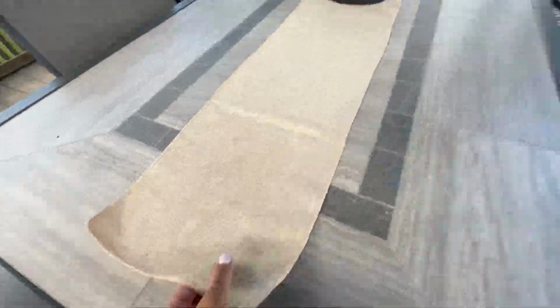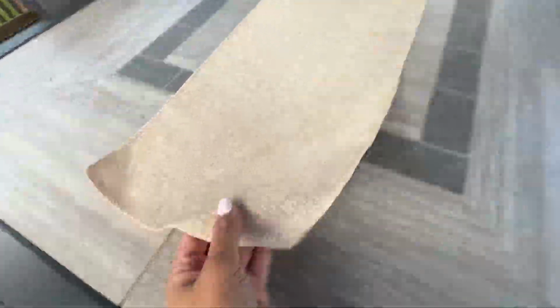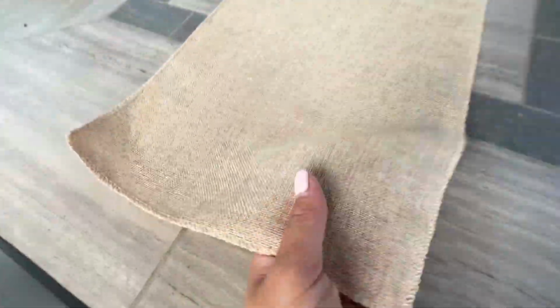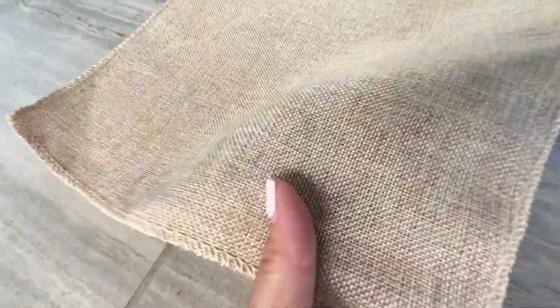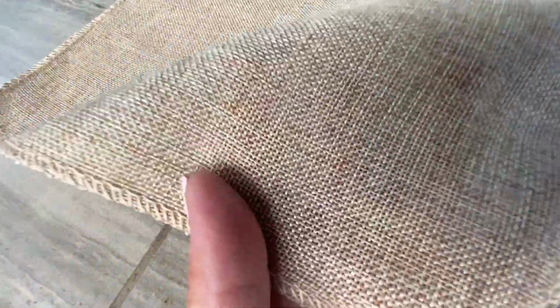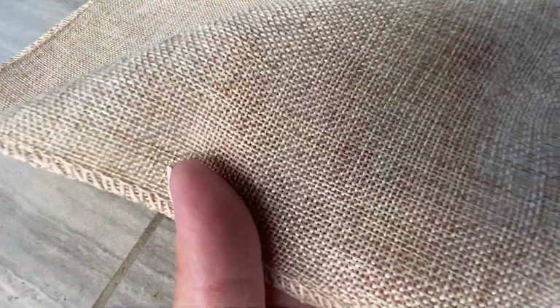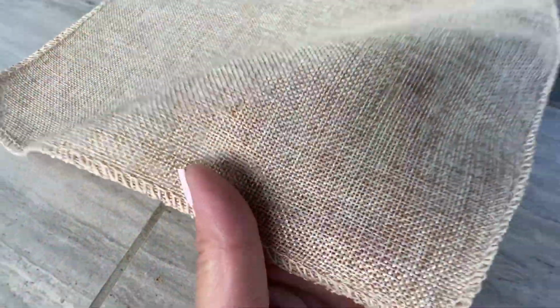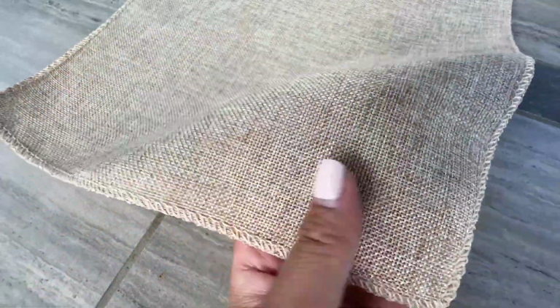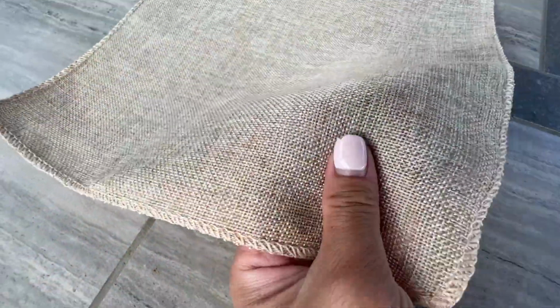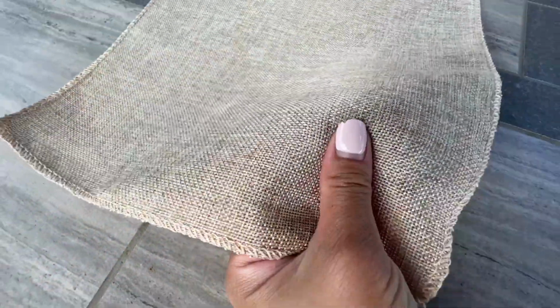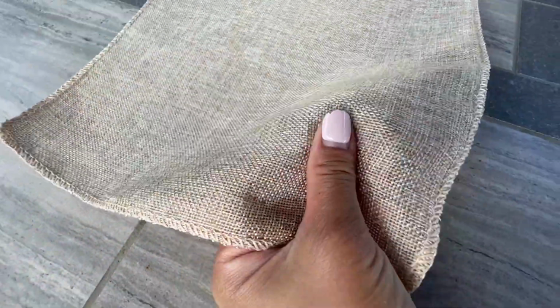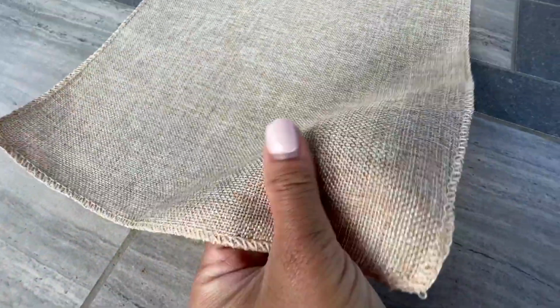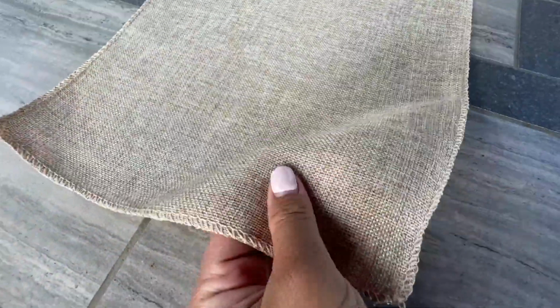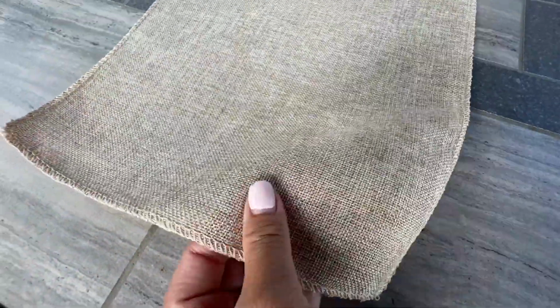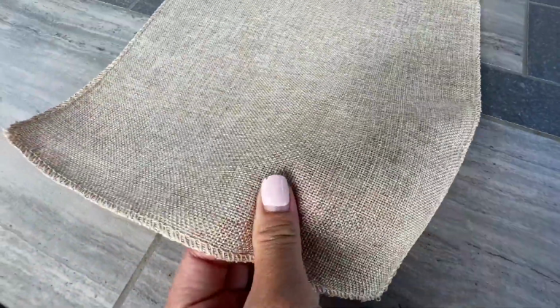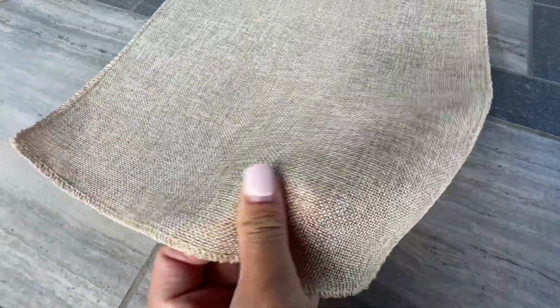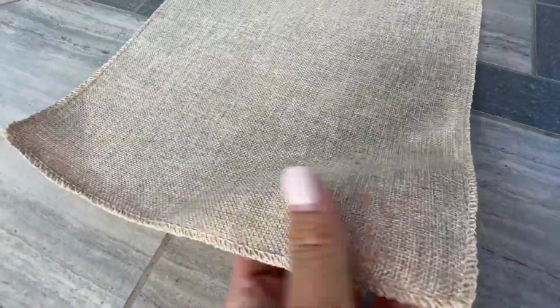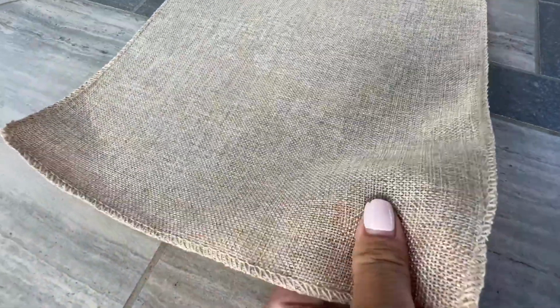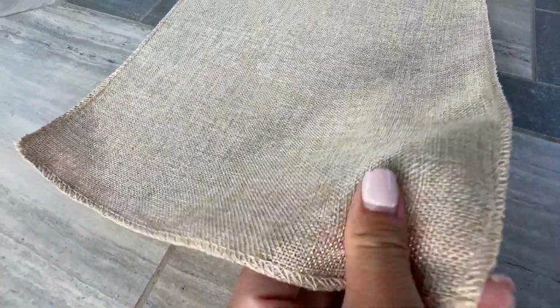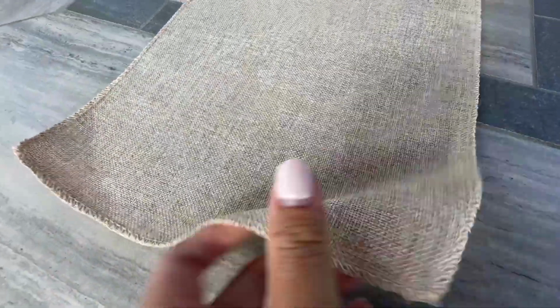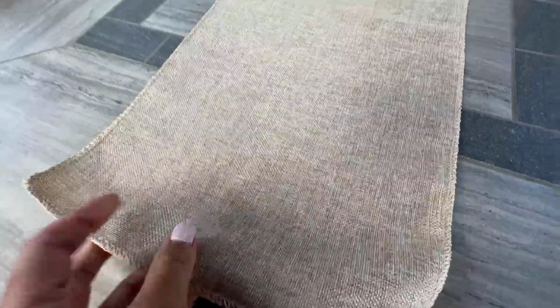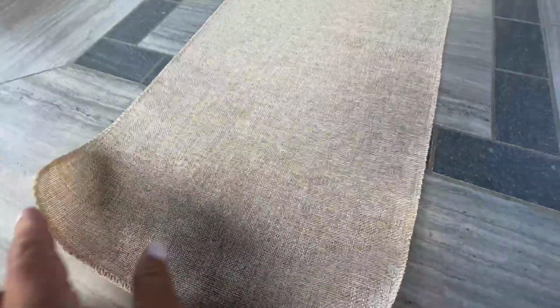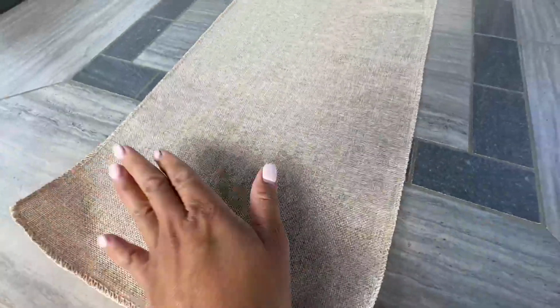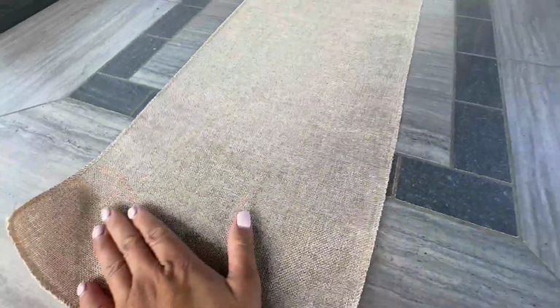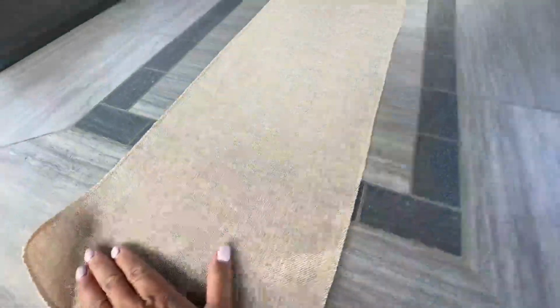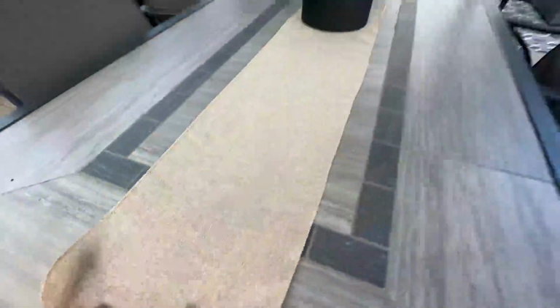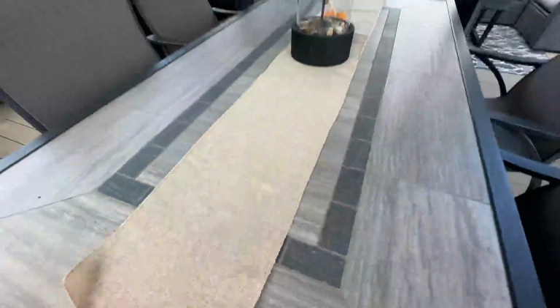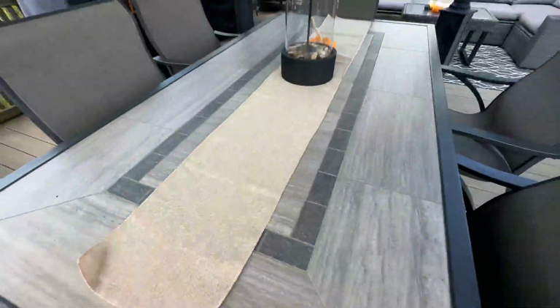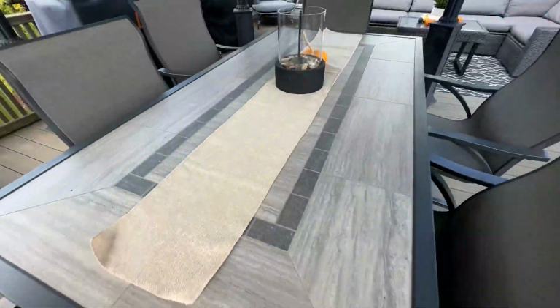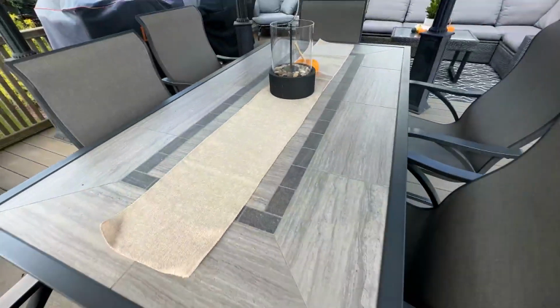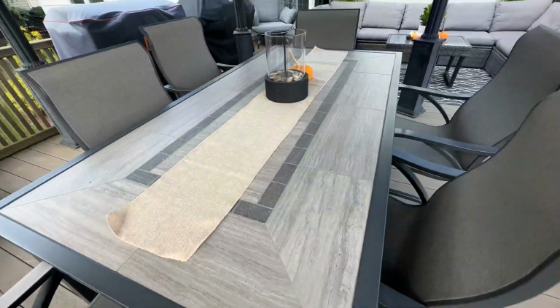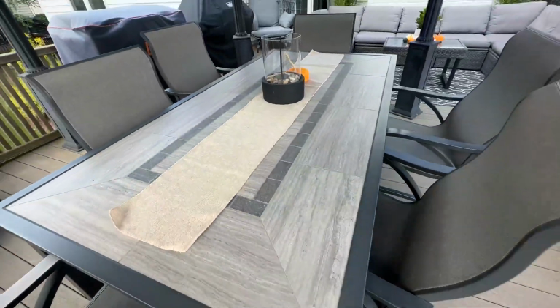And it's just your typical burlap — not too thin, not too thick. It's perfect and a perfect size.